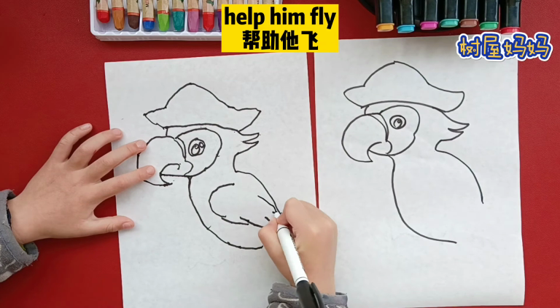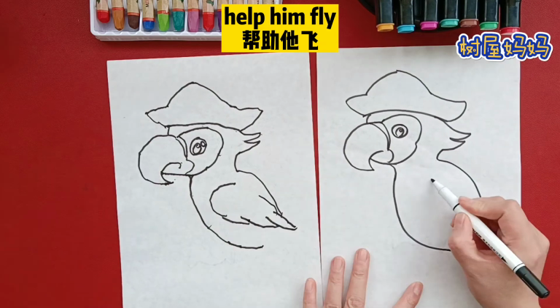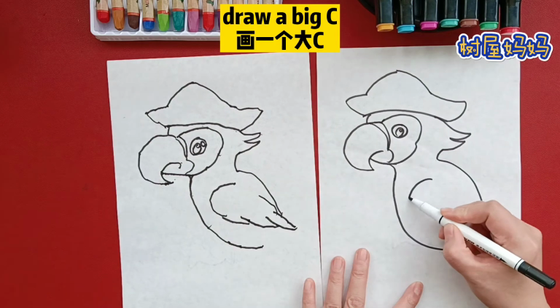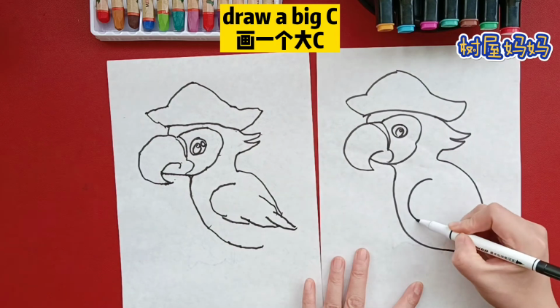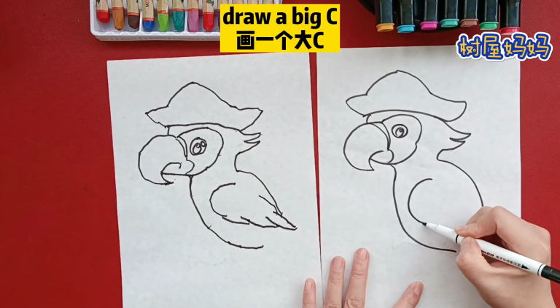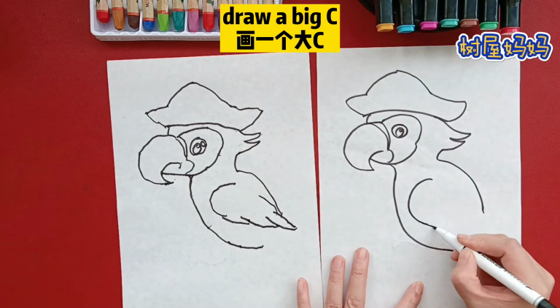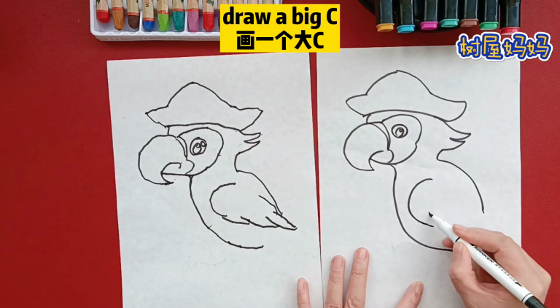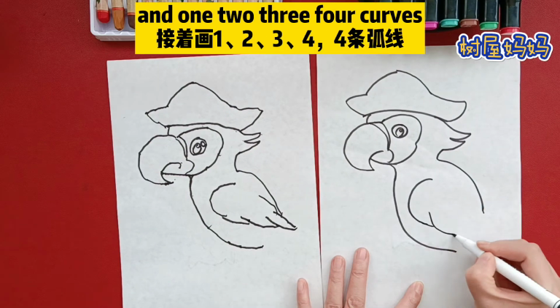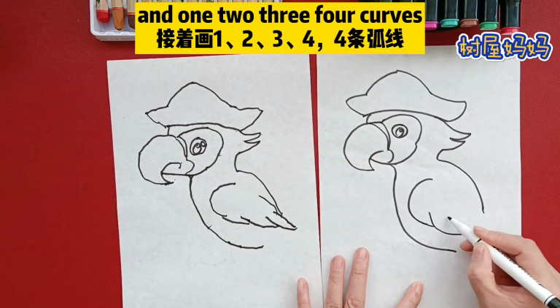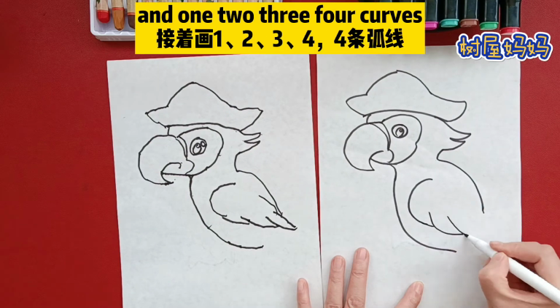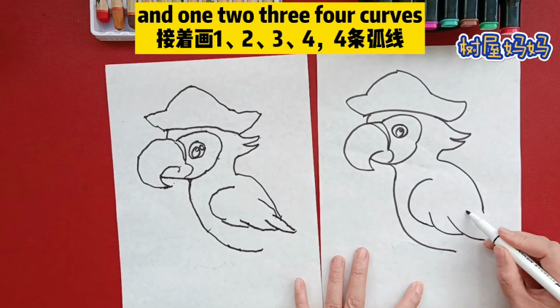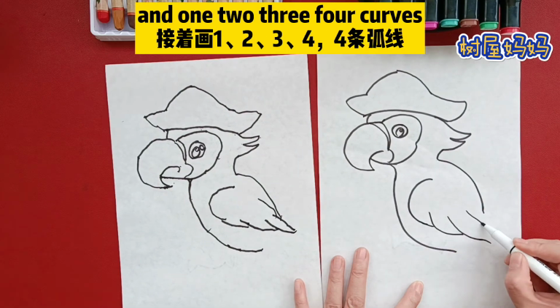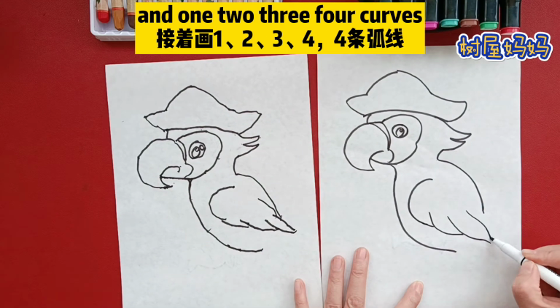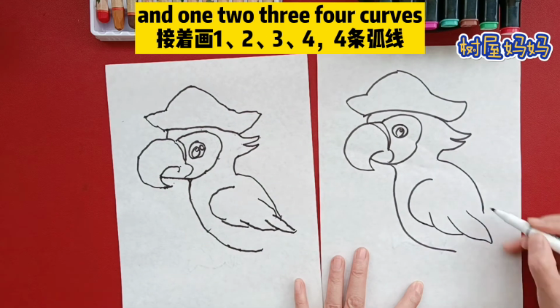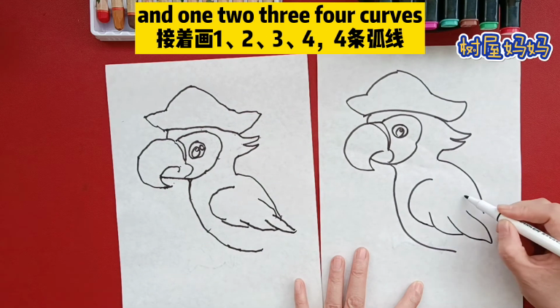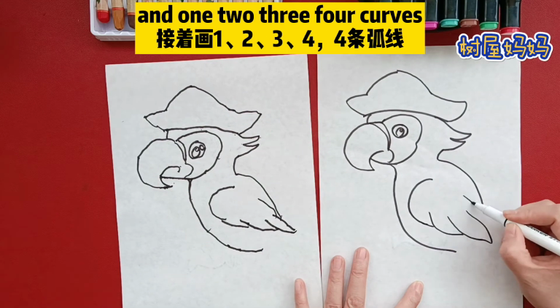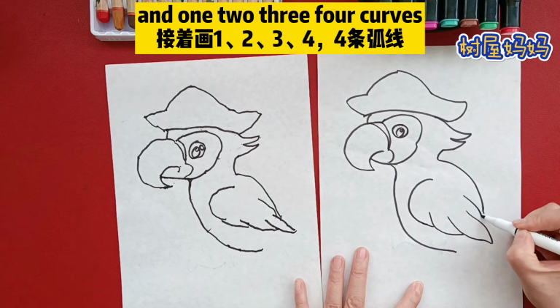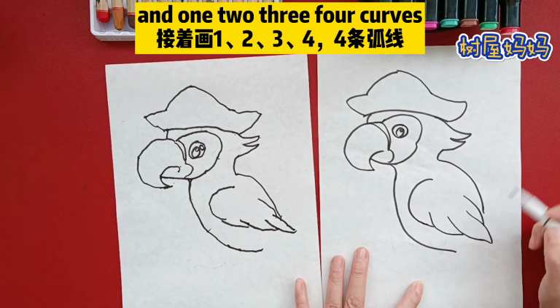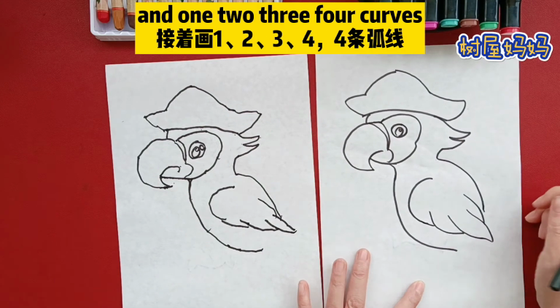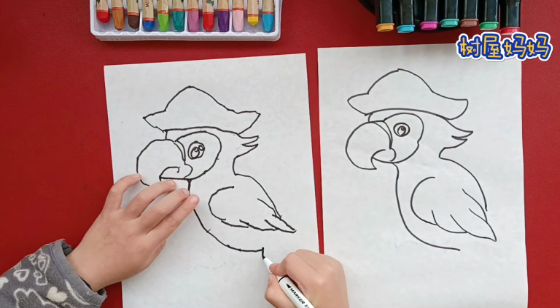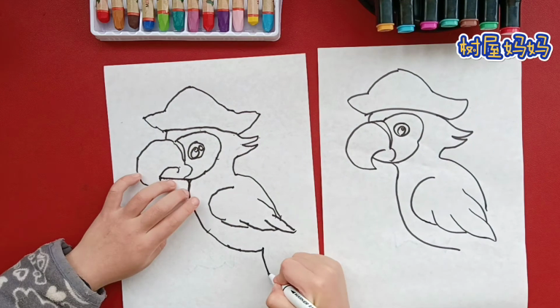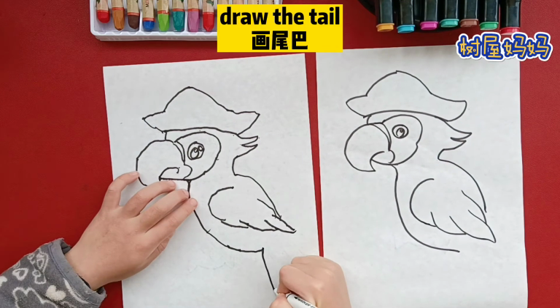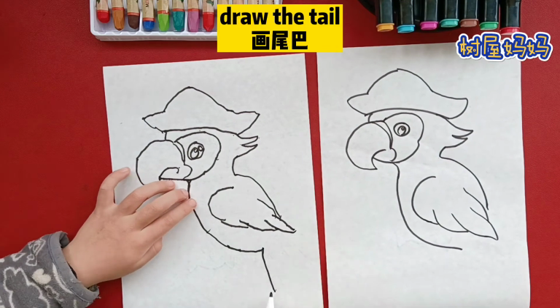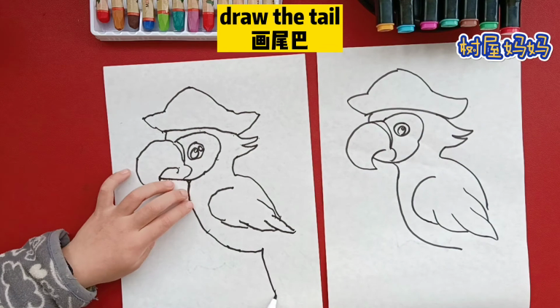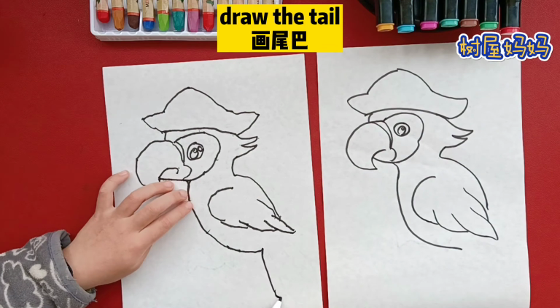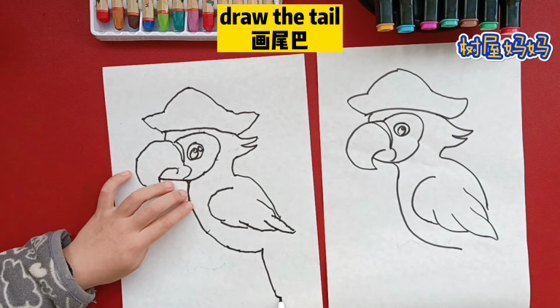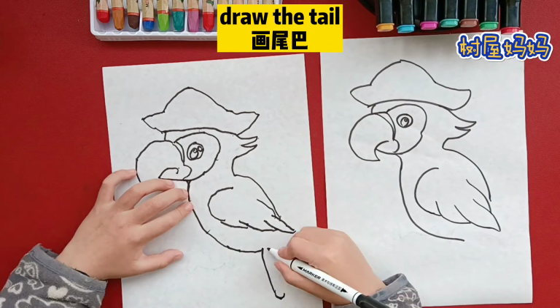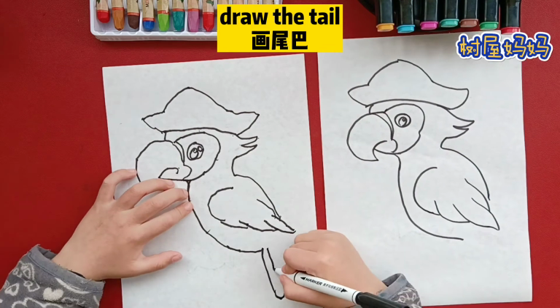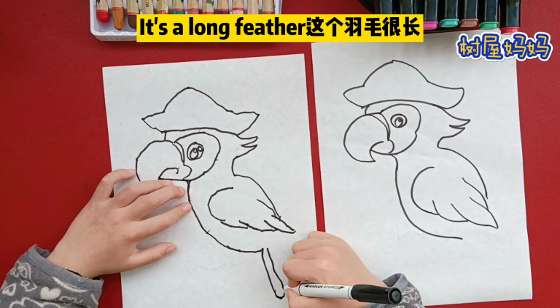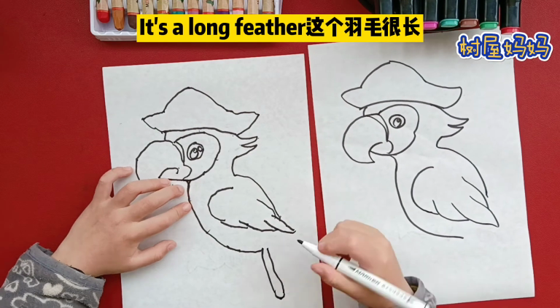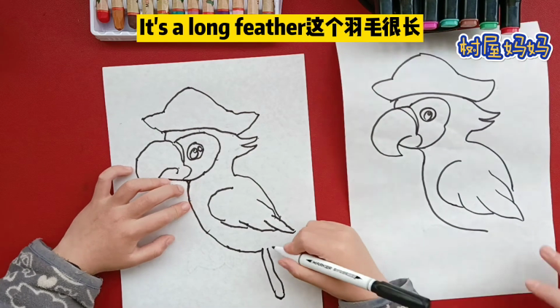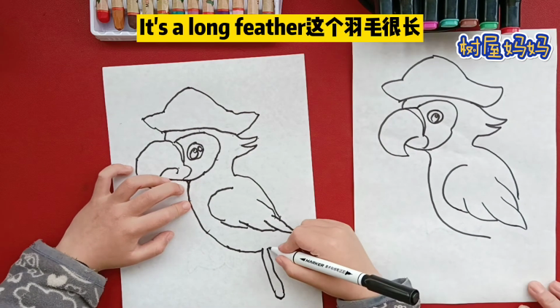Draw the big C and one, two, three, four curves. Draw the tail. It's a long feather.